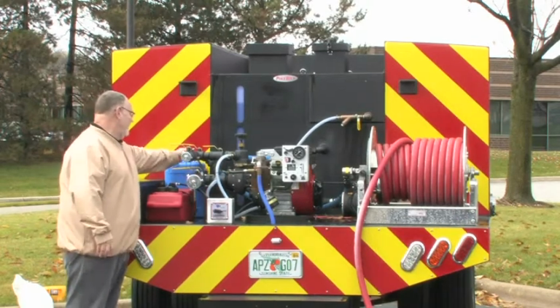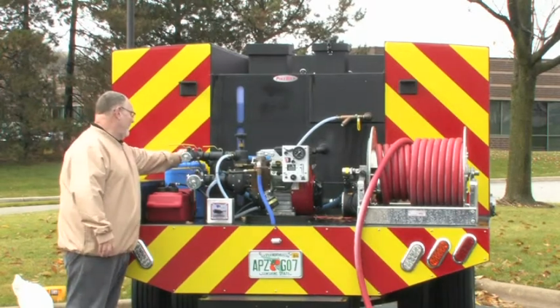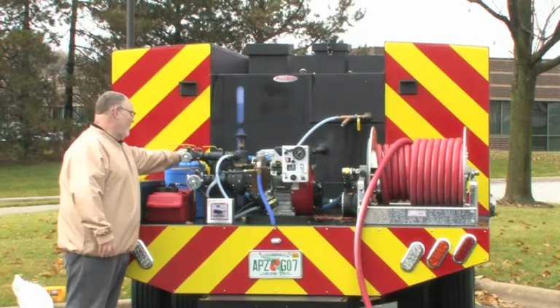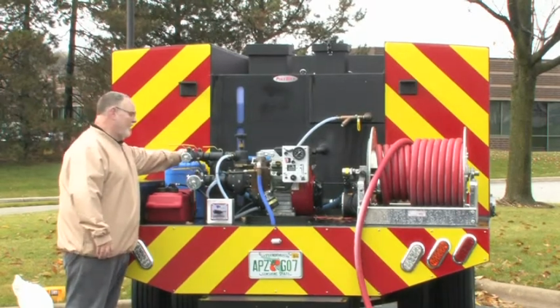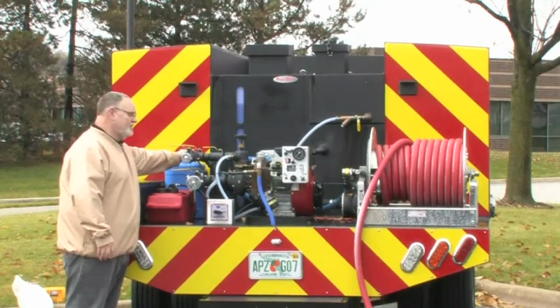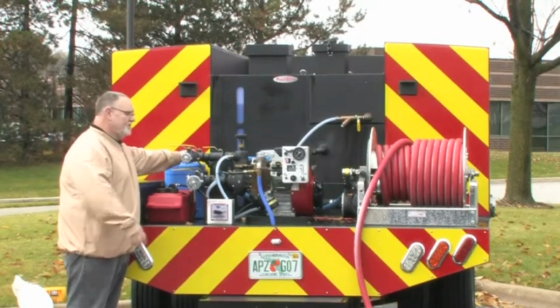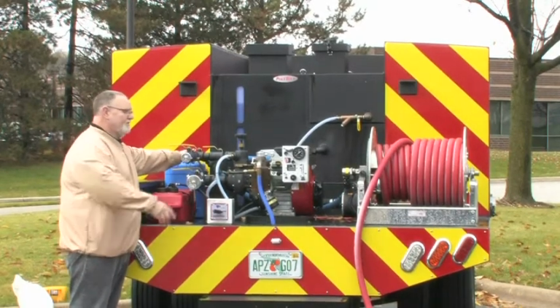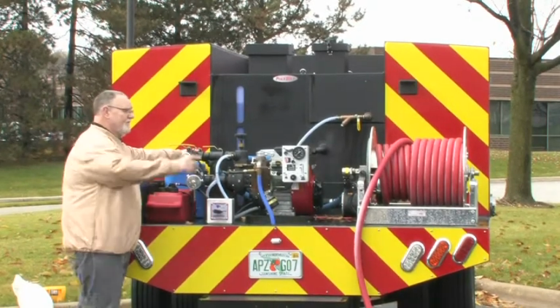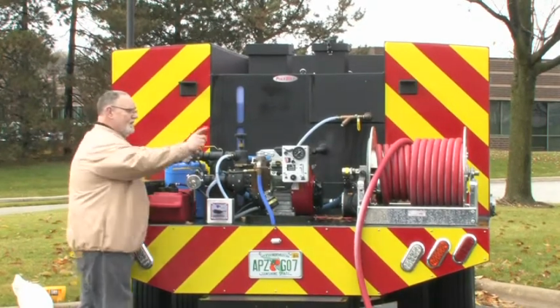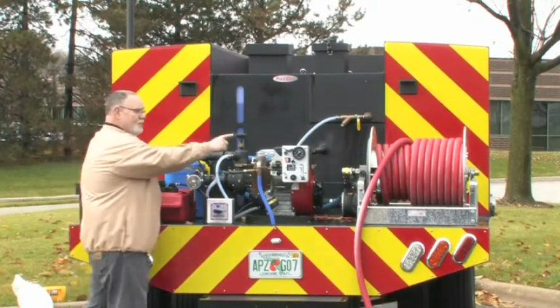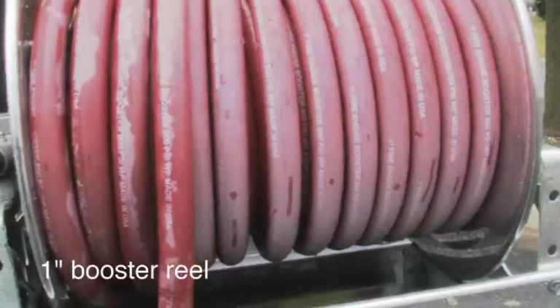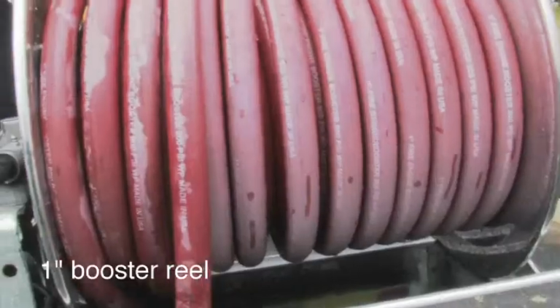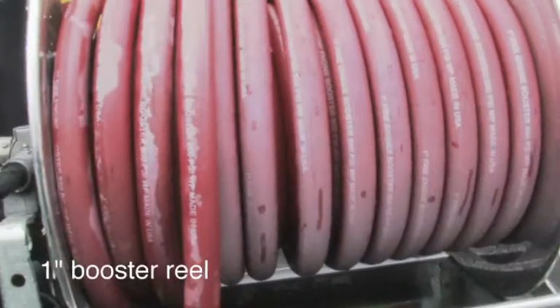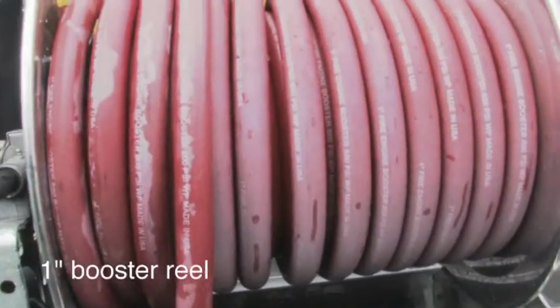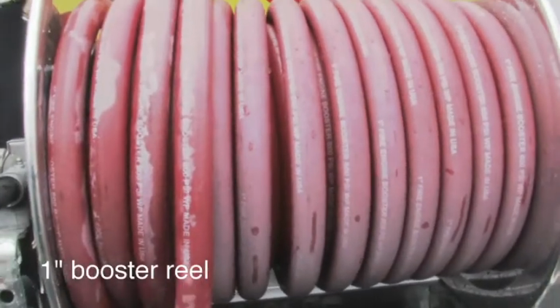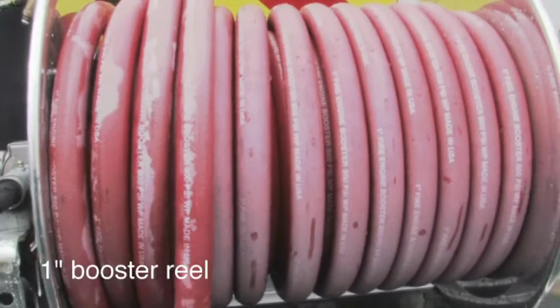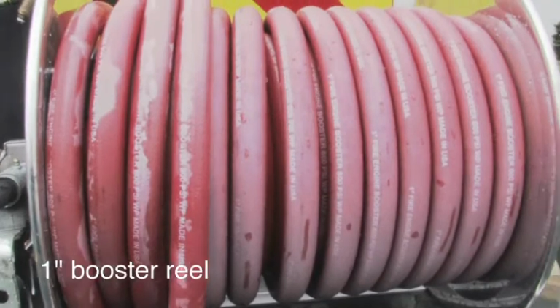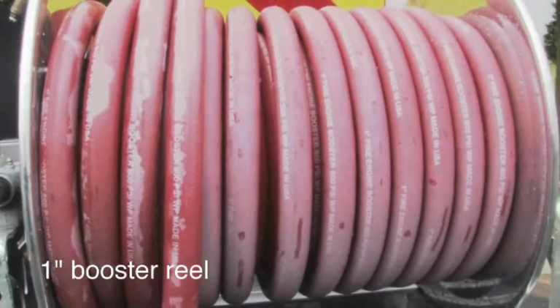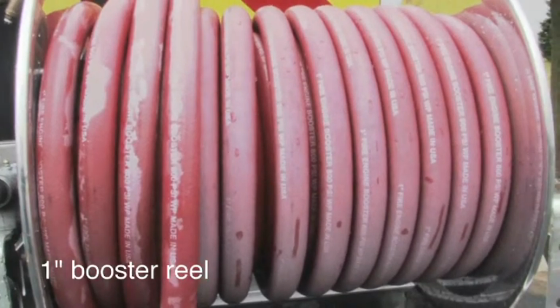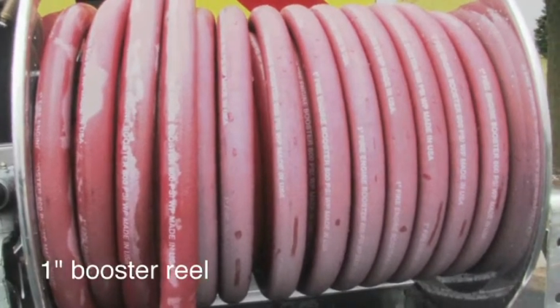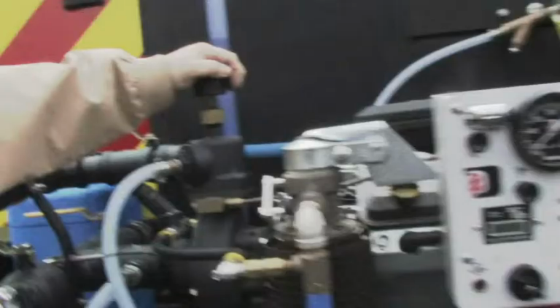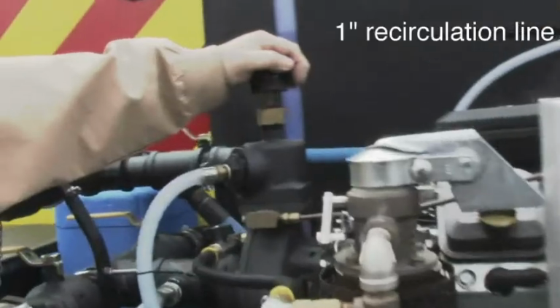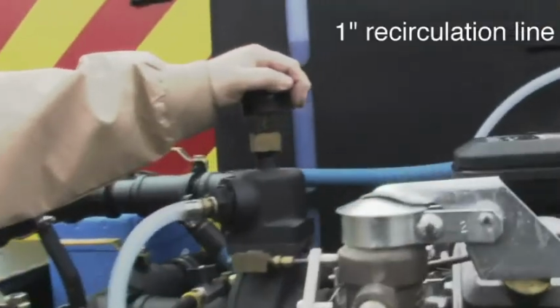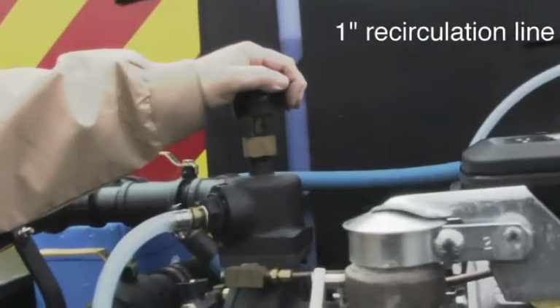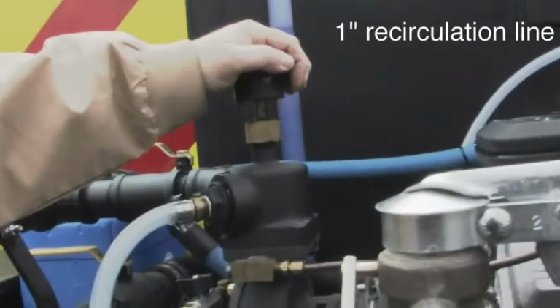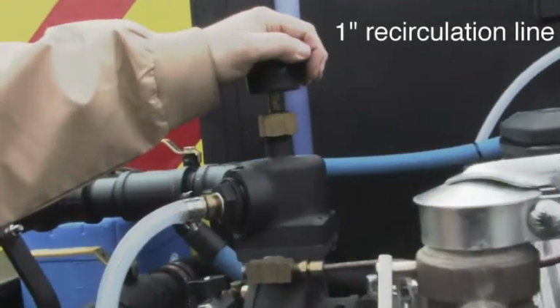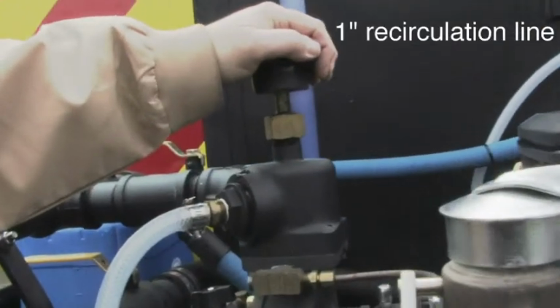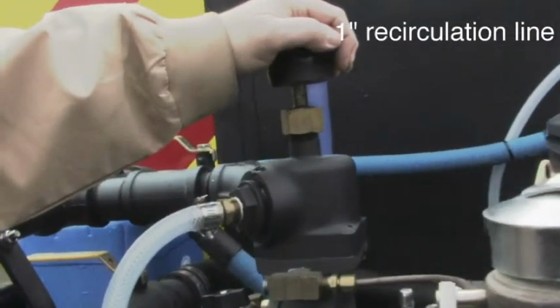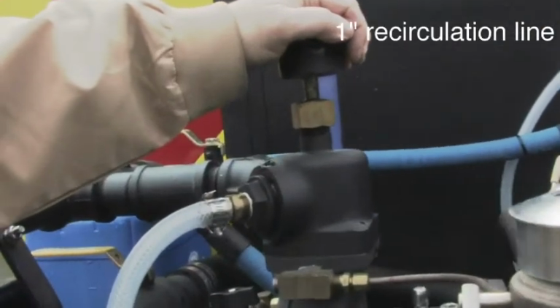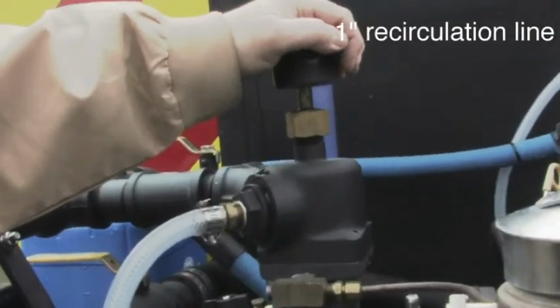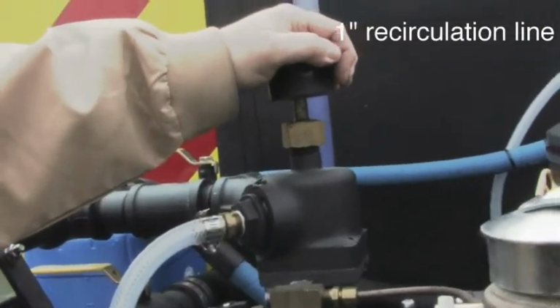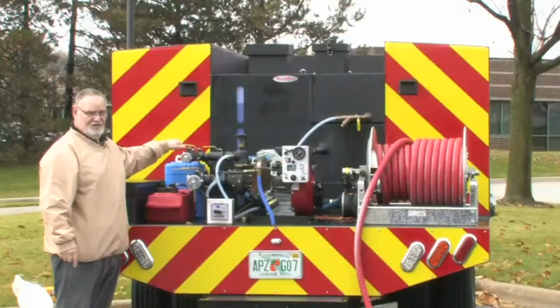We have a one-inch booster reel, a one-inch recirculation line, and an inch-and-a-half discharge.